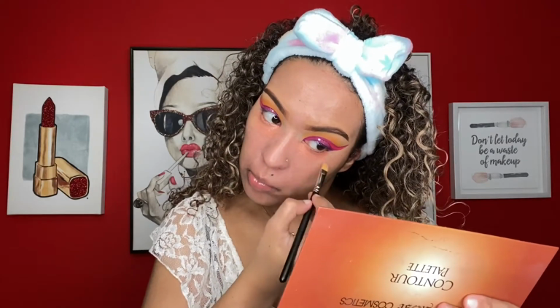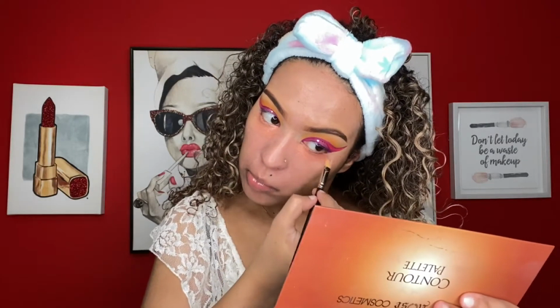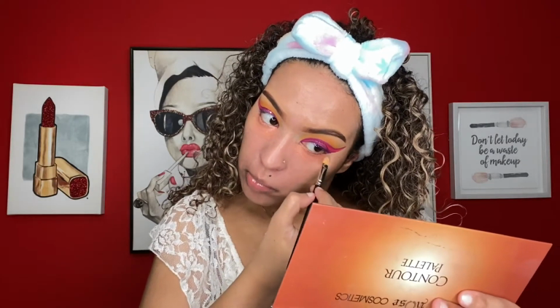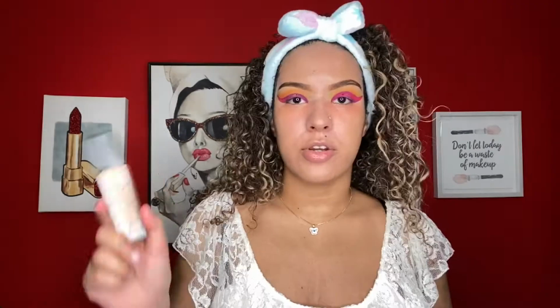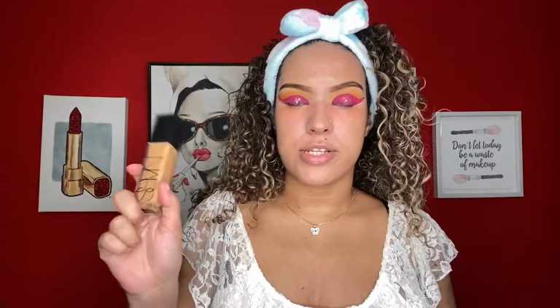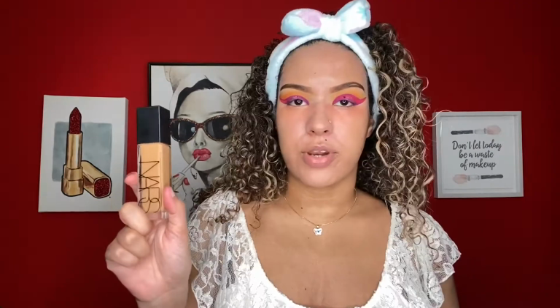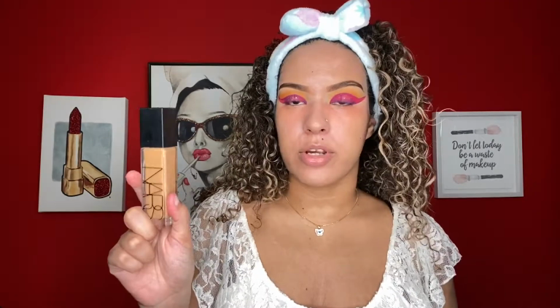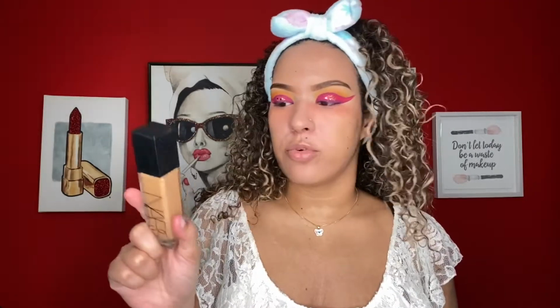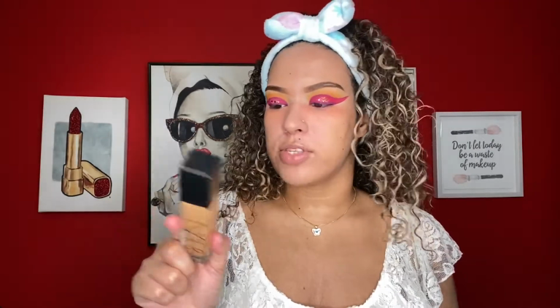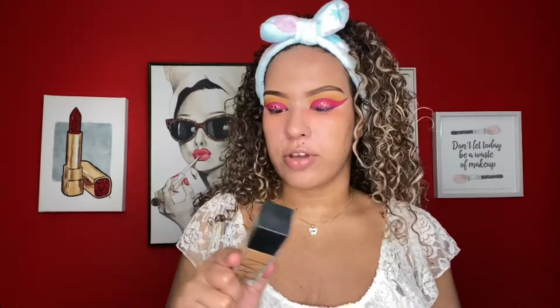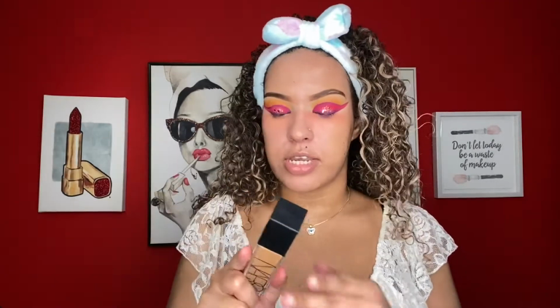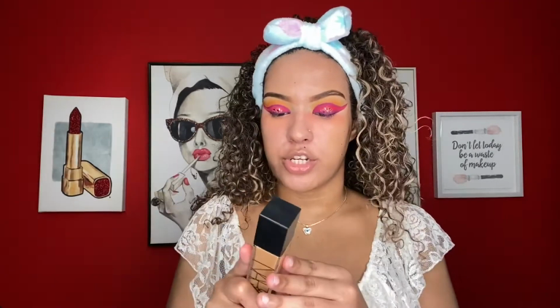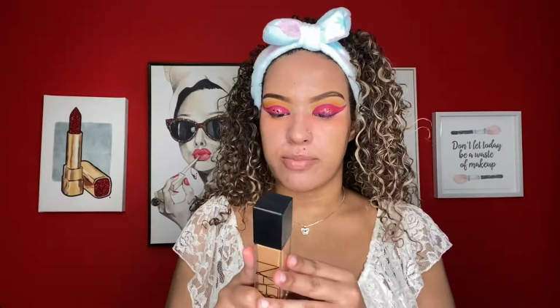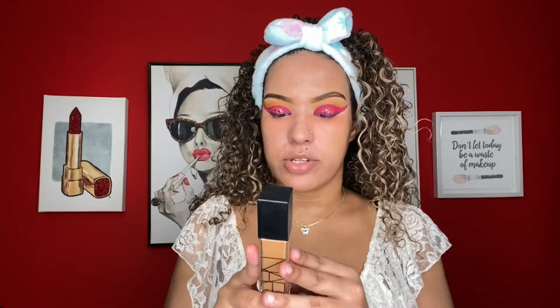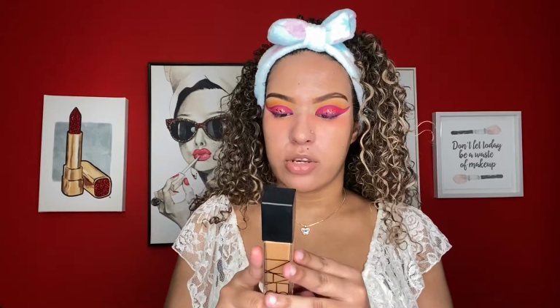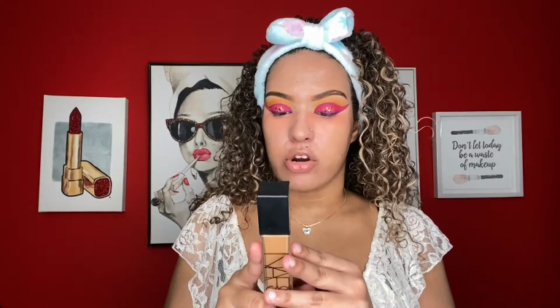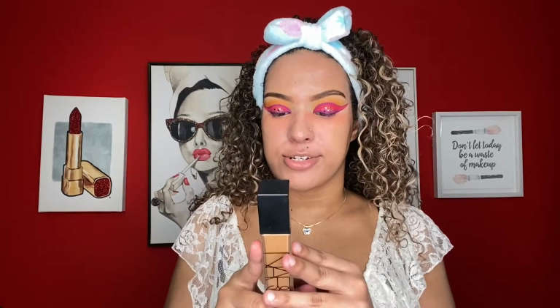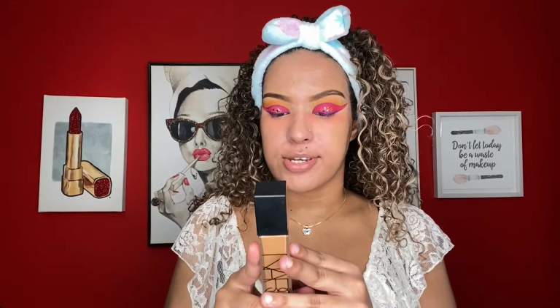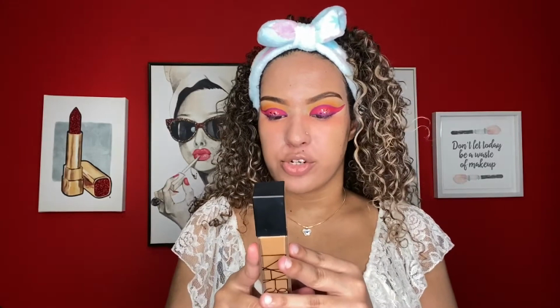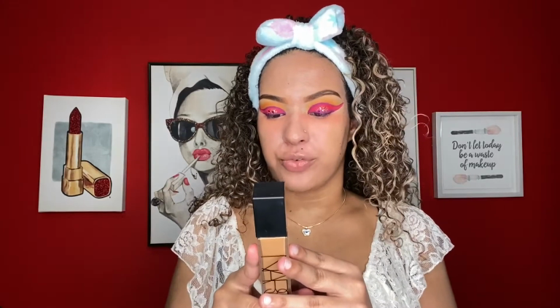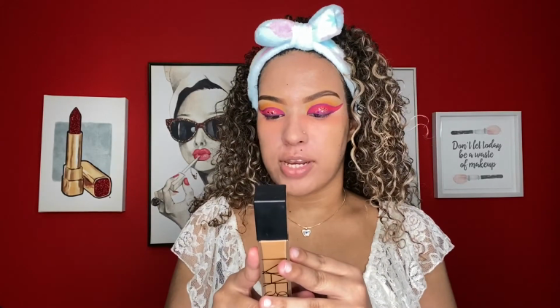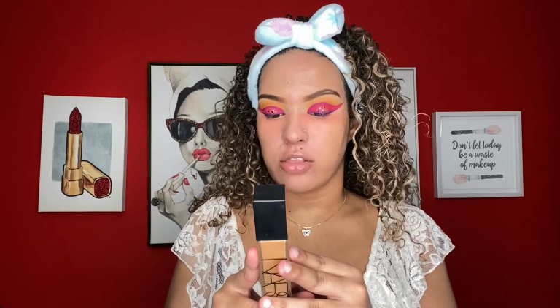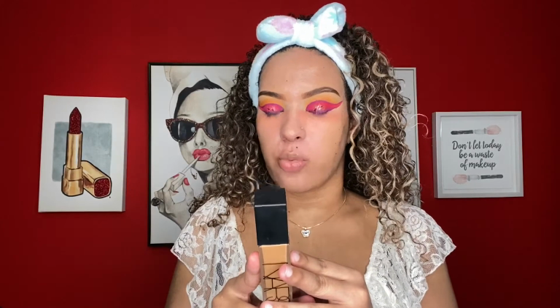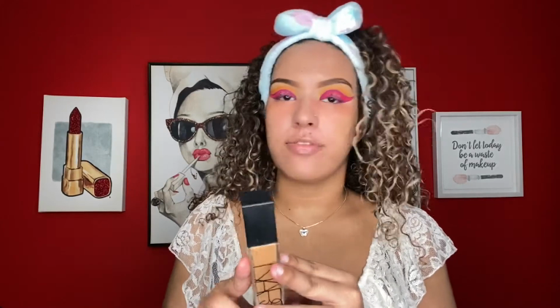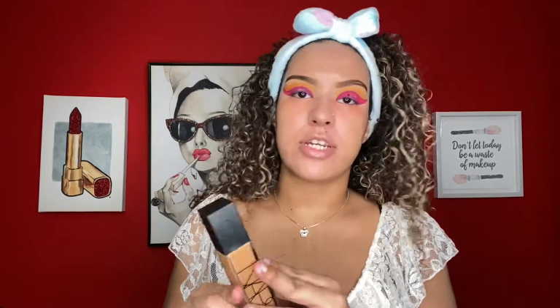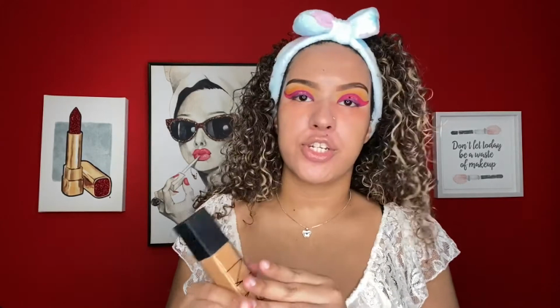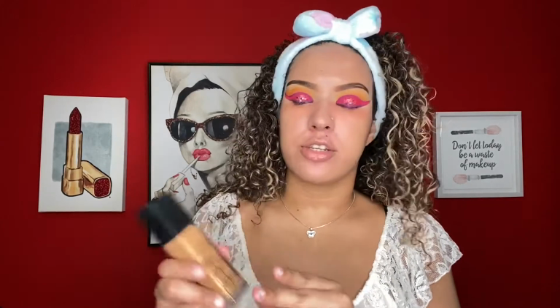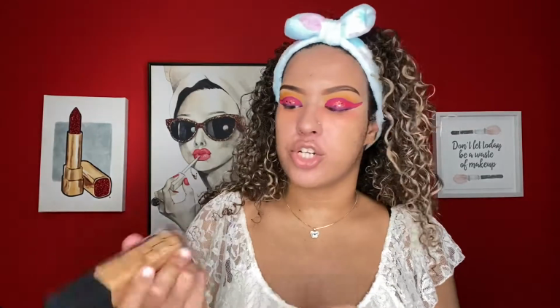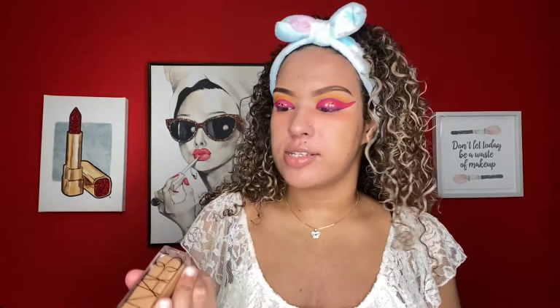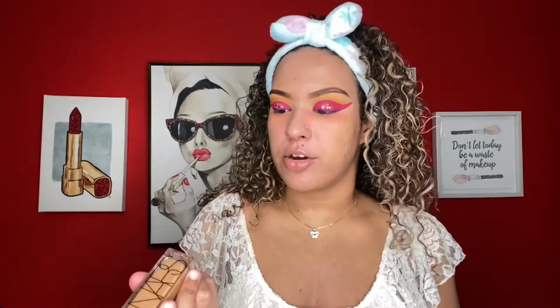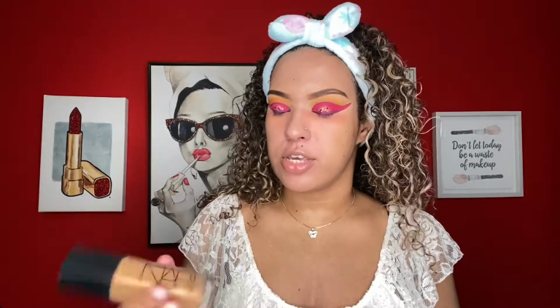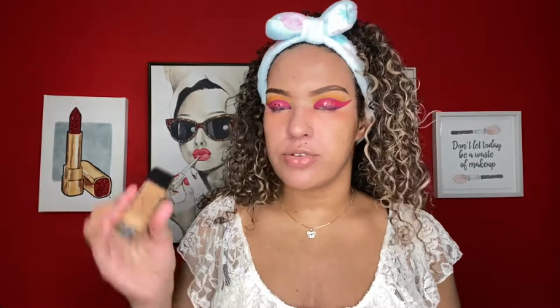Now we're going to move into foundation. I'm using the NARS Natural Radiant Long Wear foundation in the shade Syracuse.